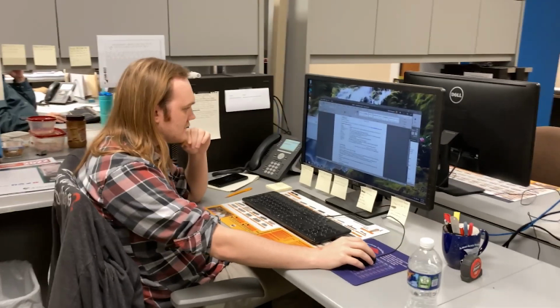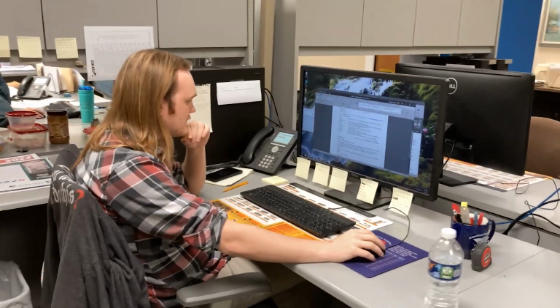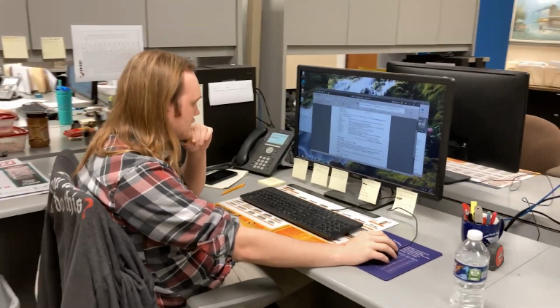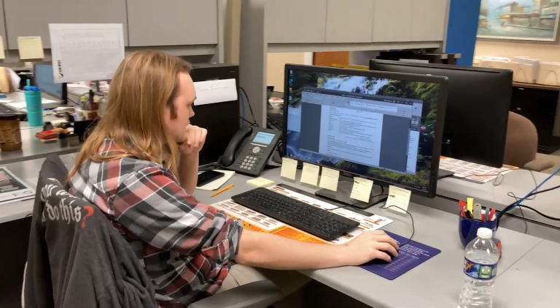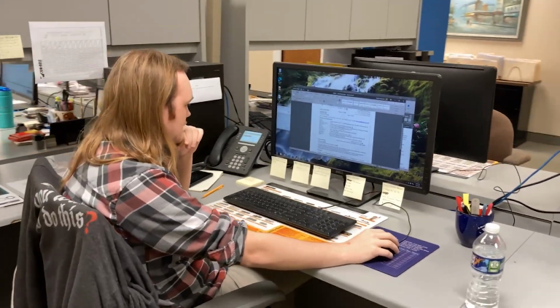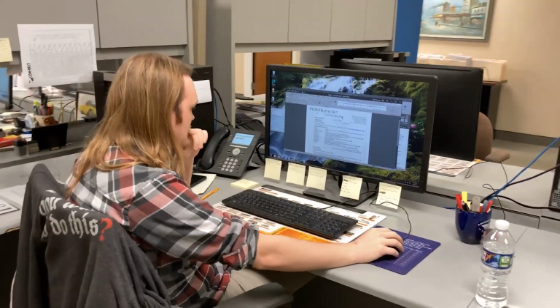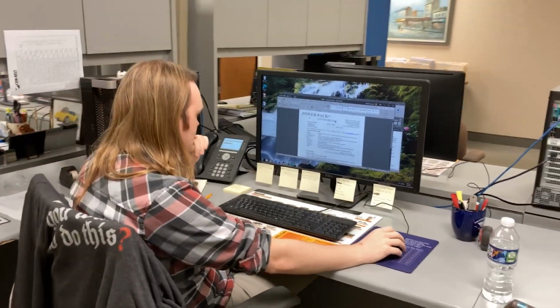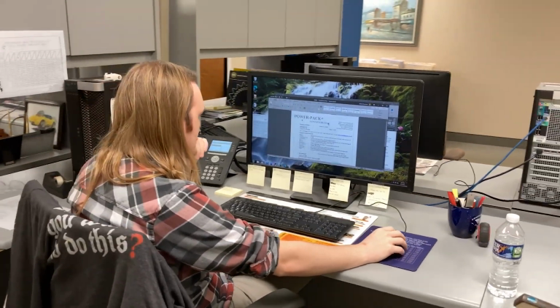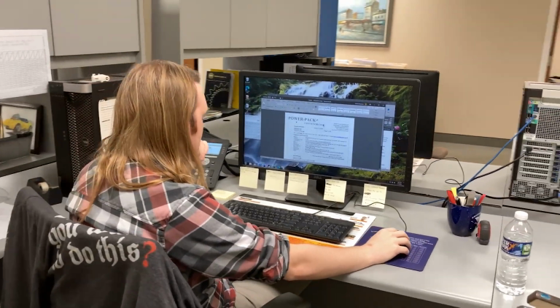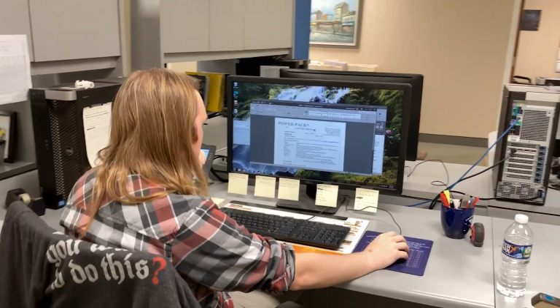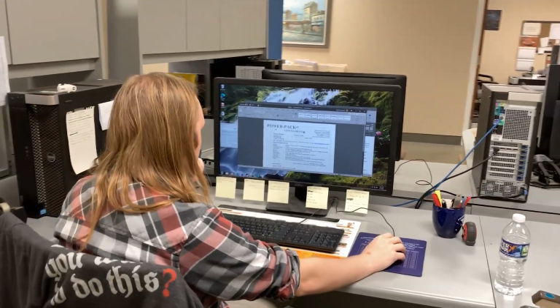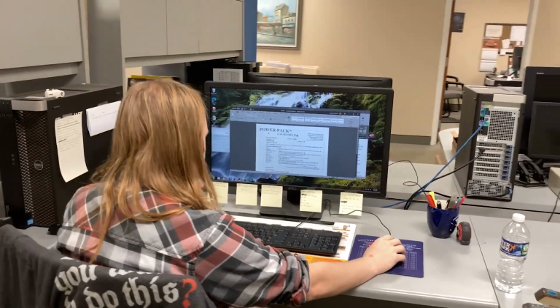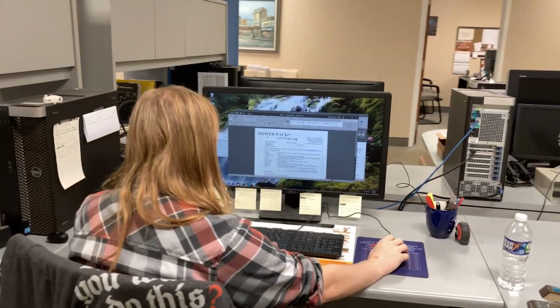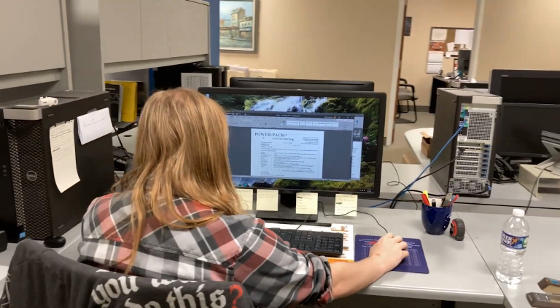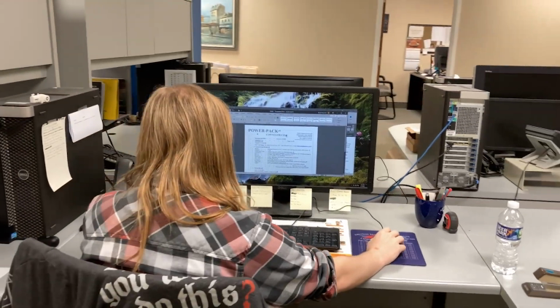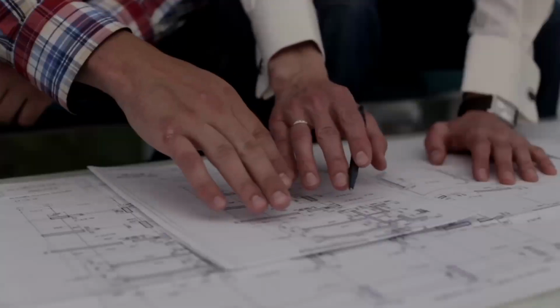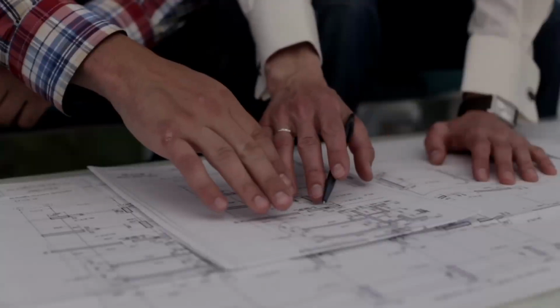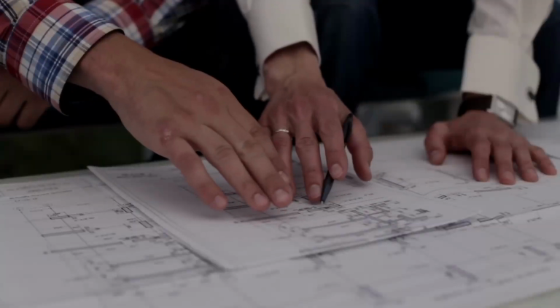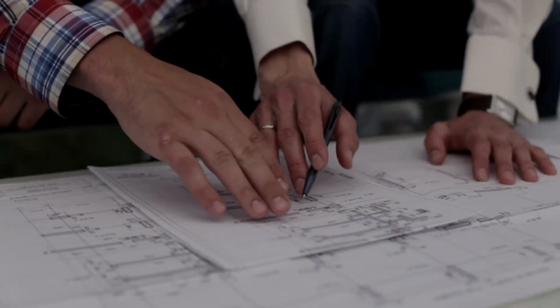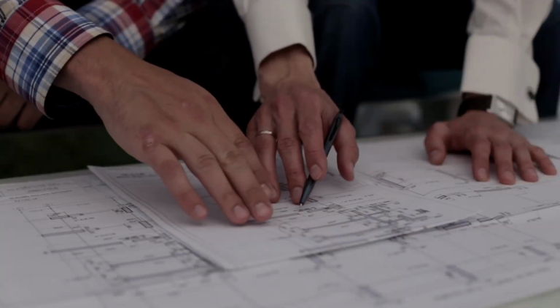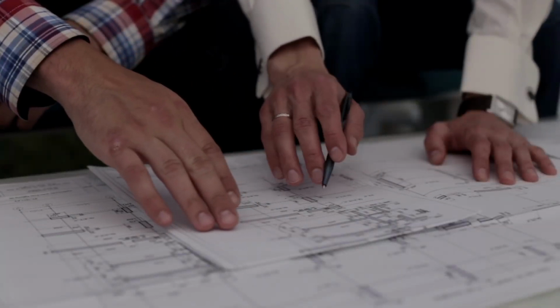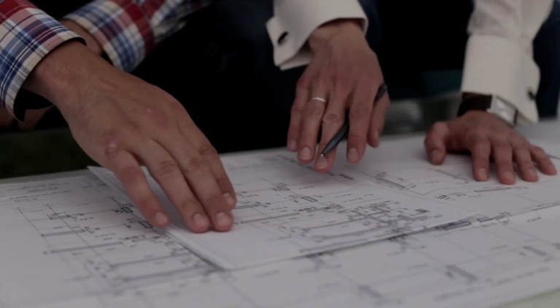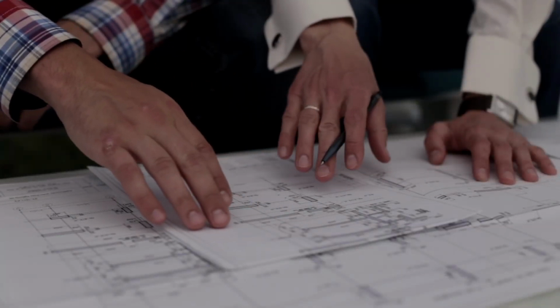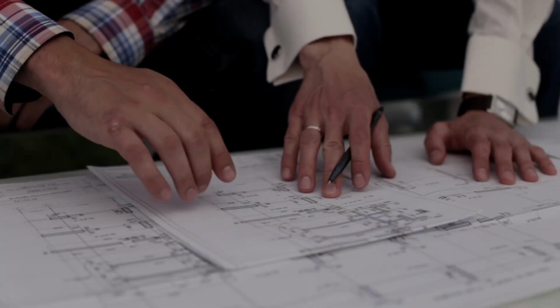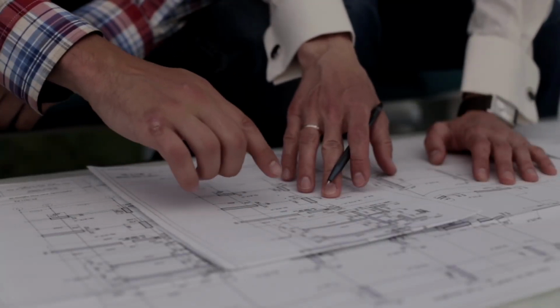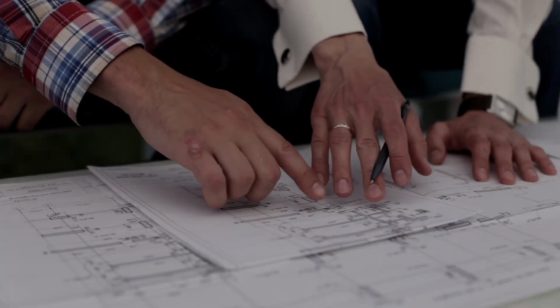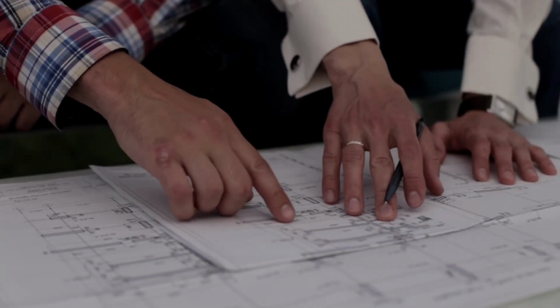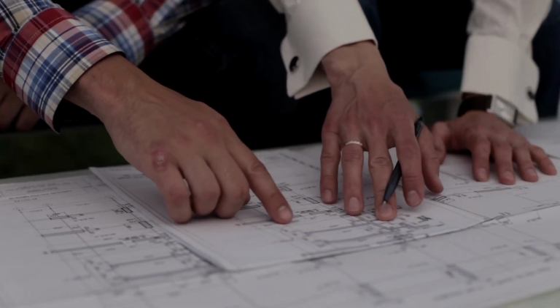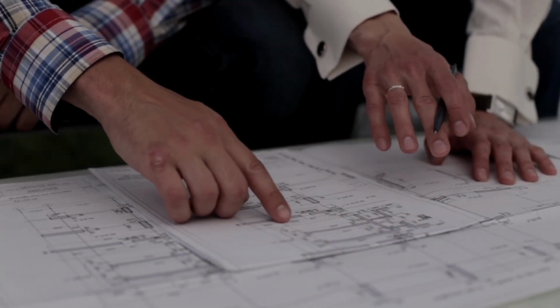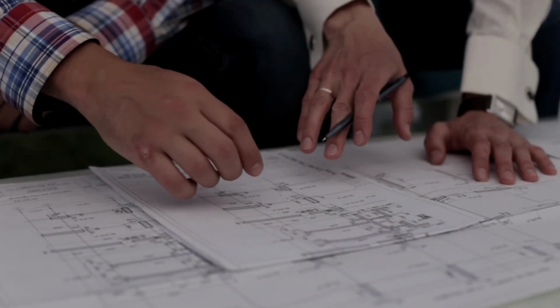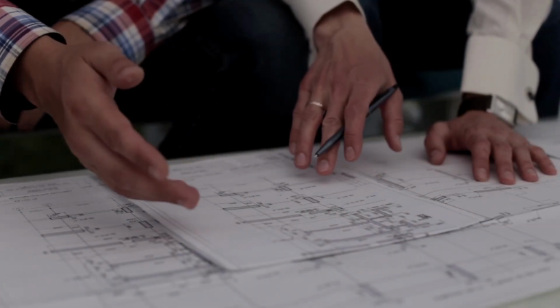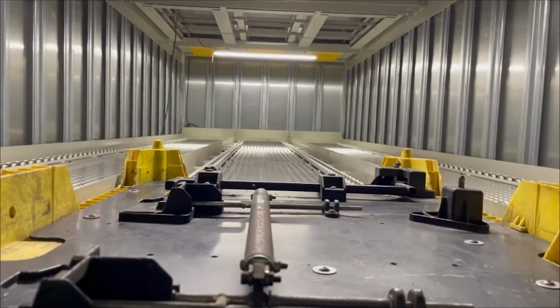Our team of engineers works closely with you to design a system that optimizes production, decreases downtime, and enhances worker safety.